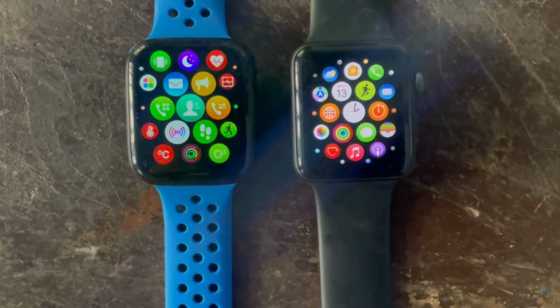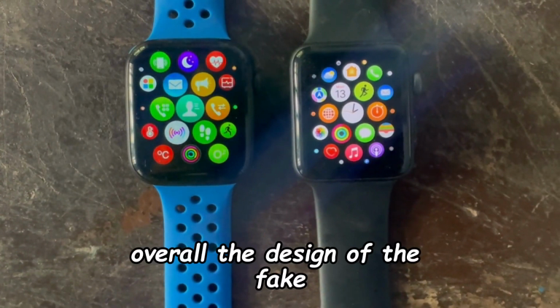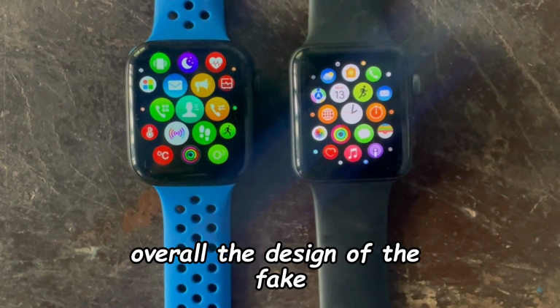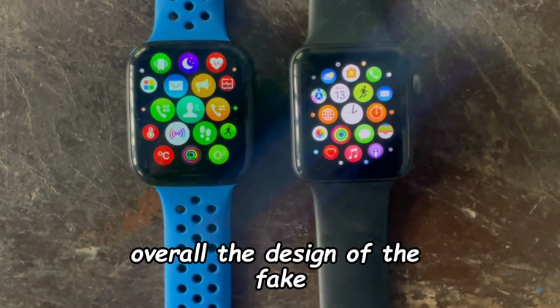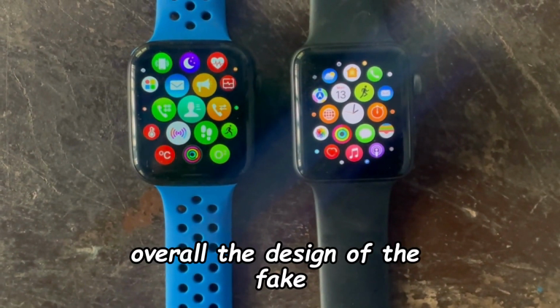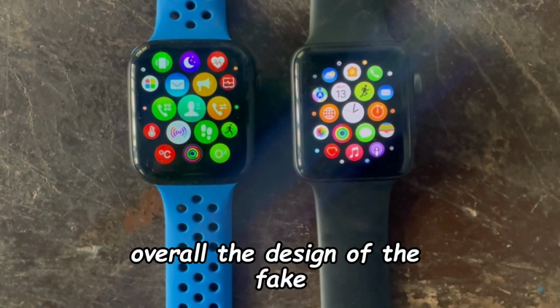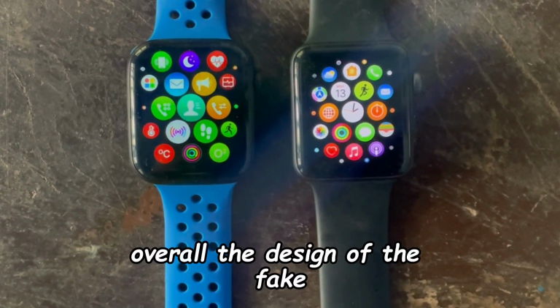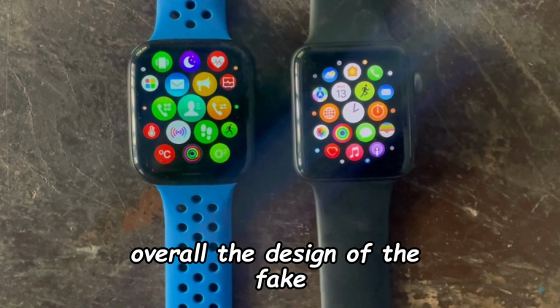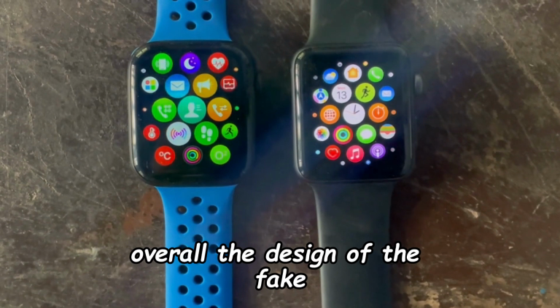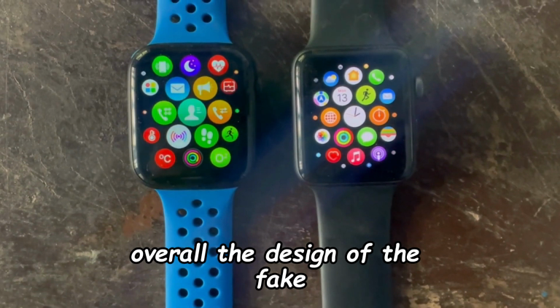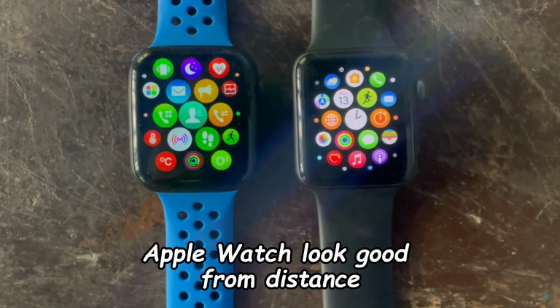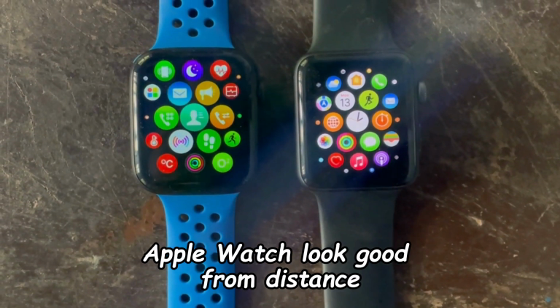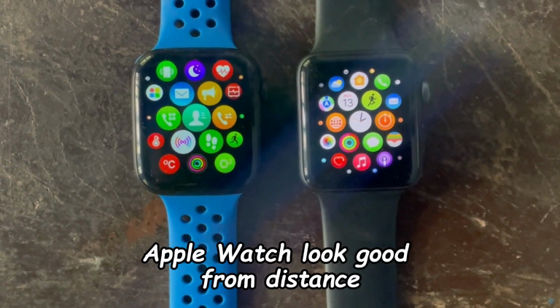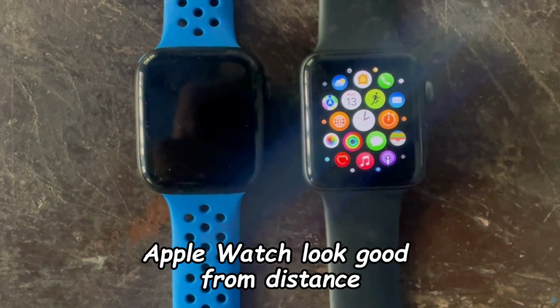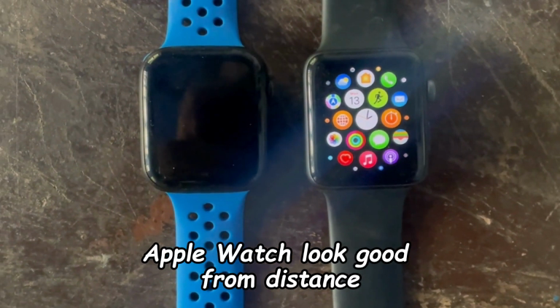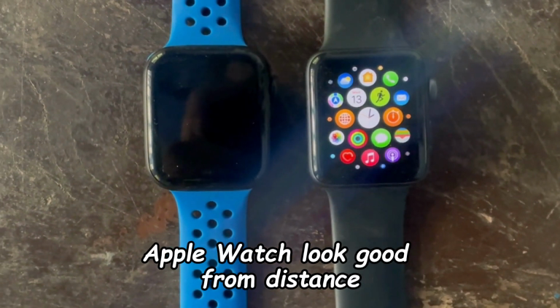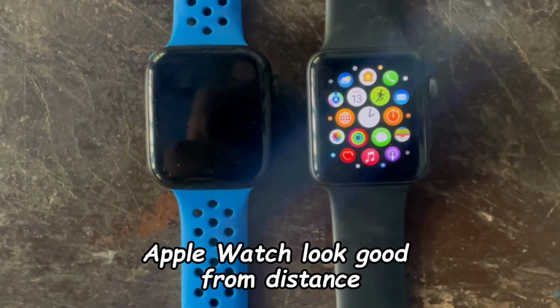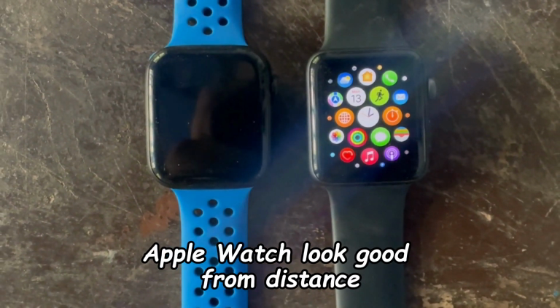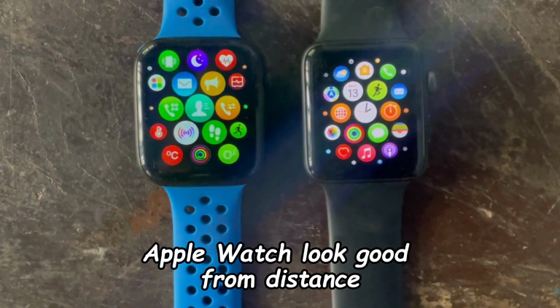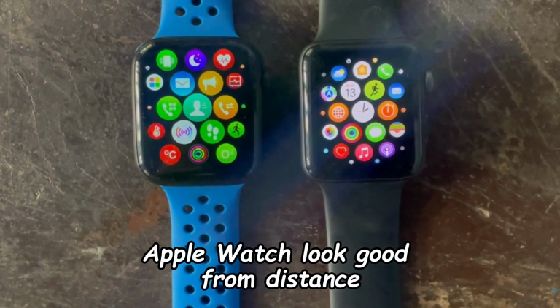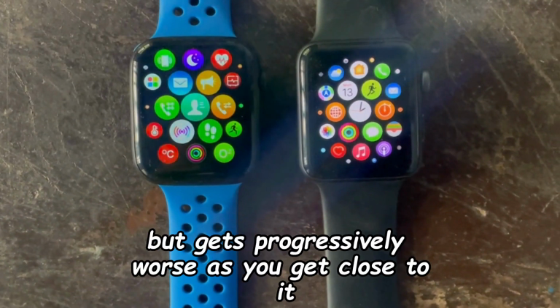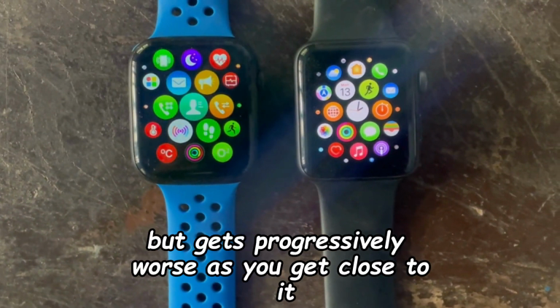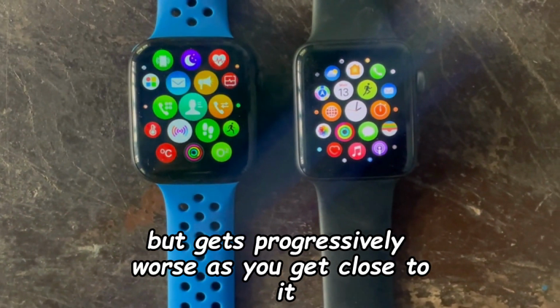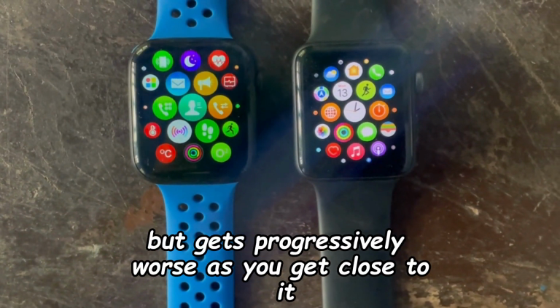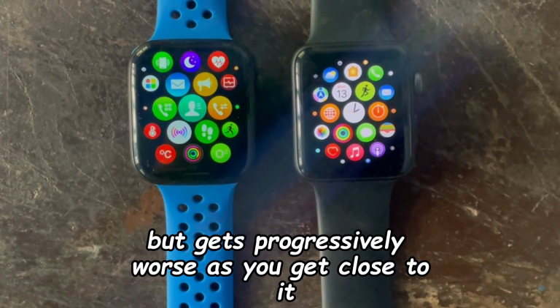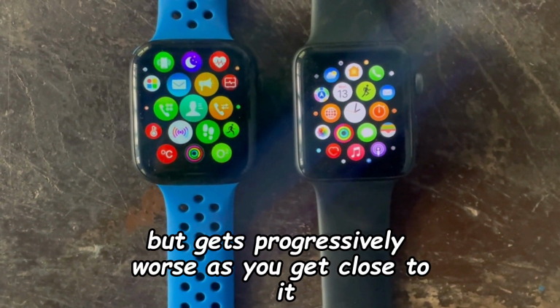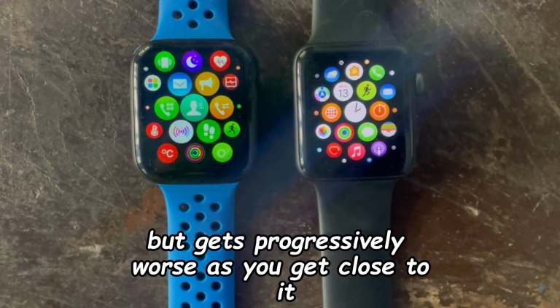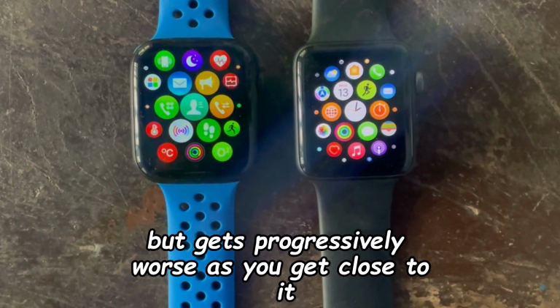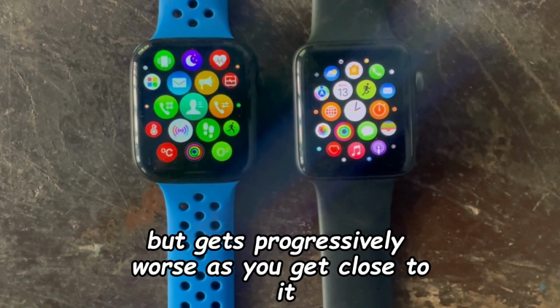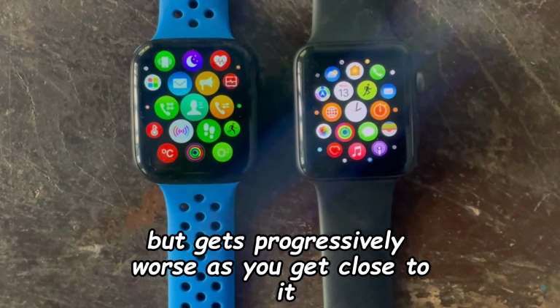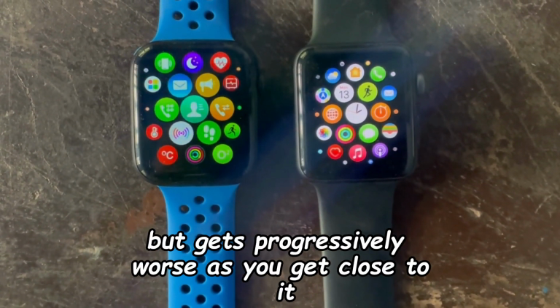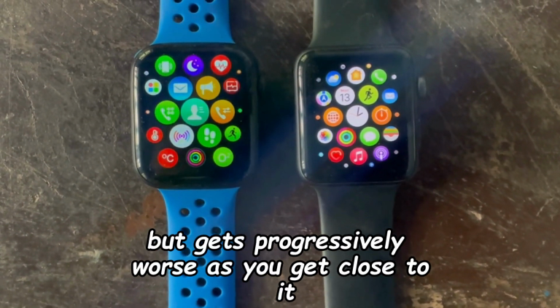Overall, the design of the fake Apple Watch looks good from a distance but gets progressively worse as you get closer to it.